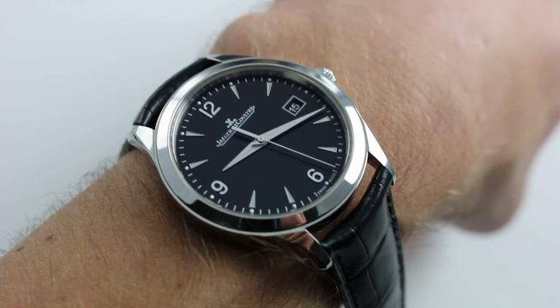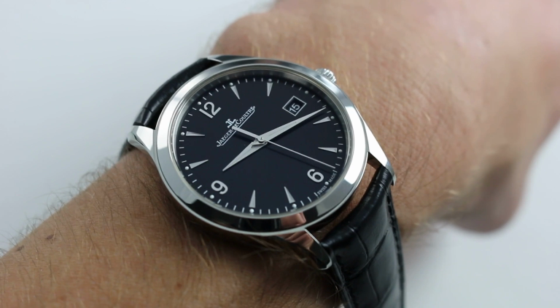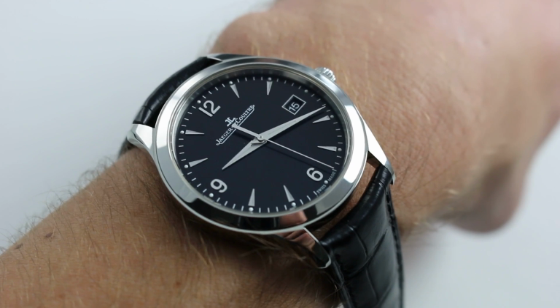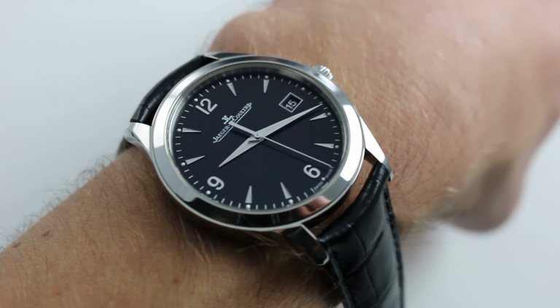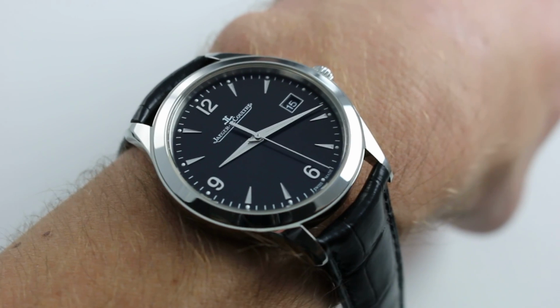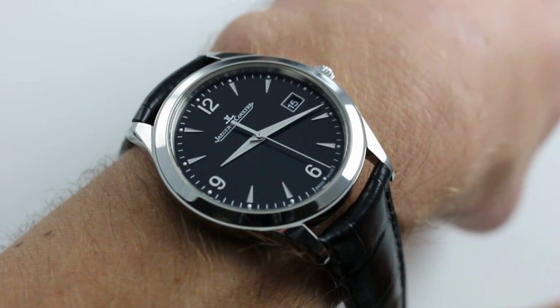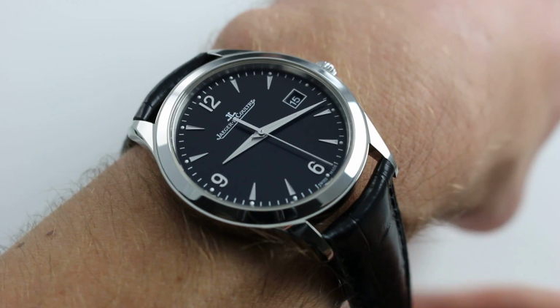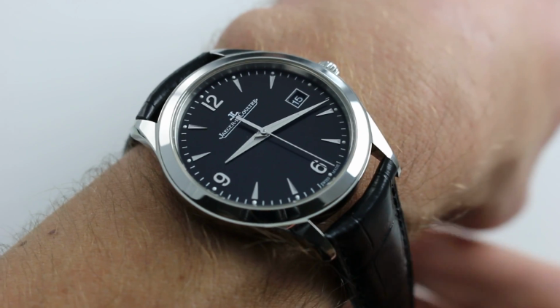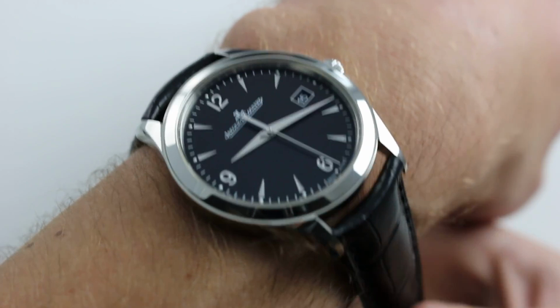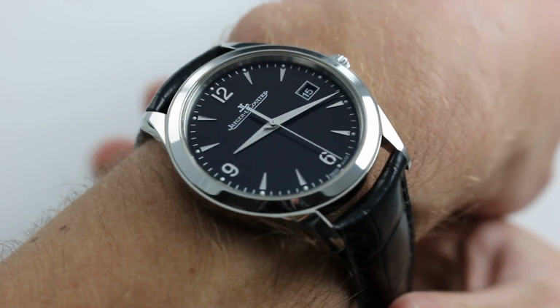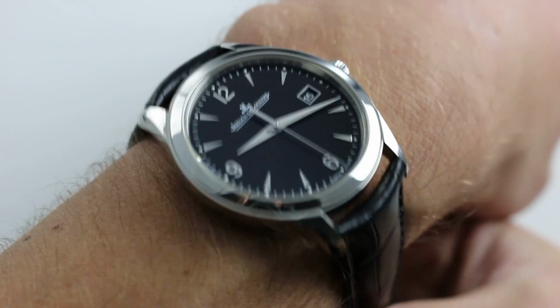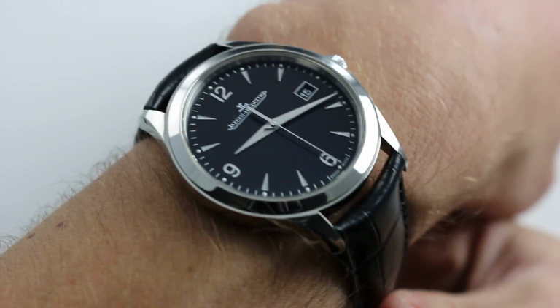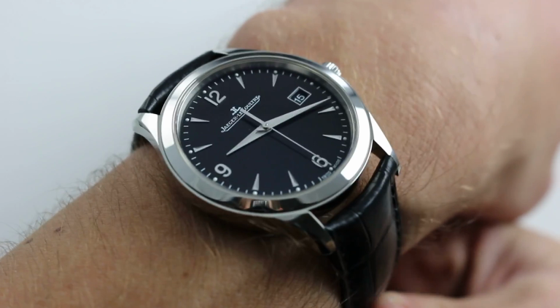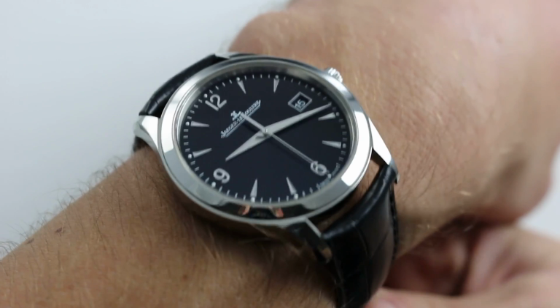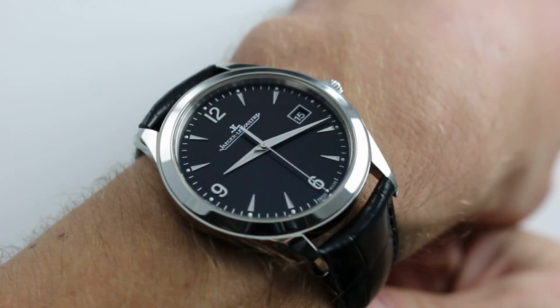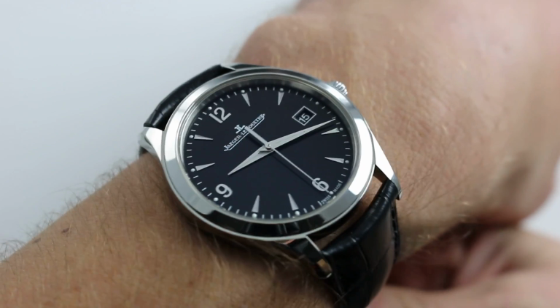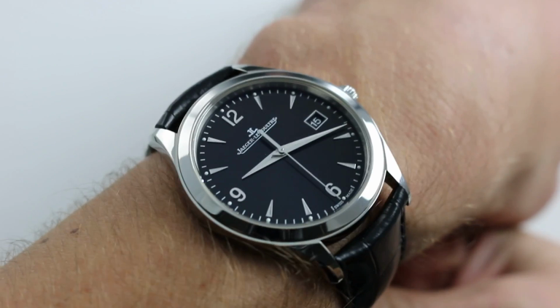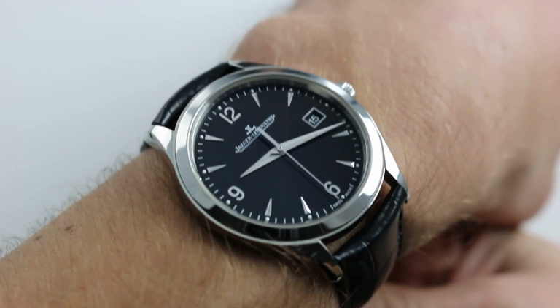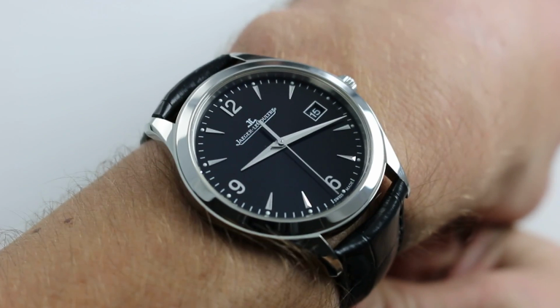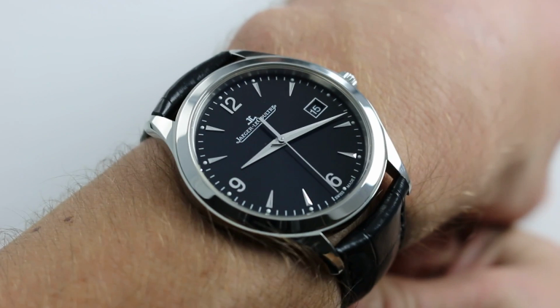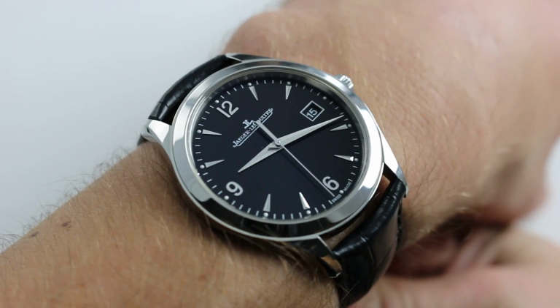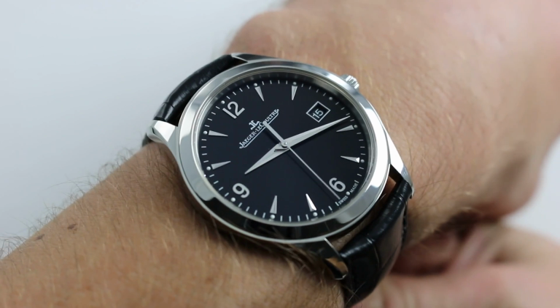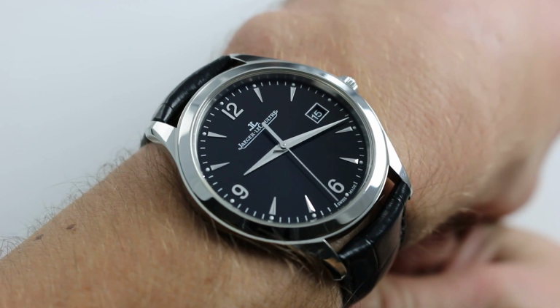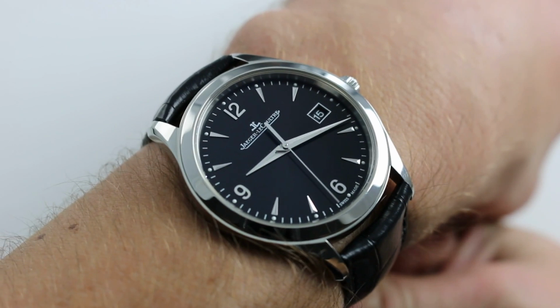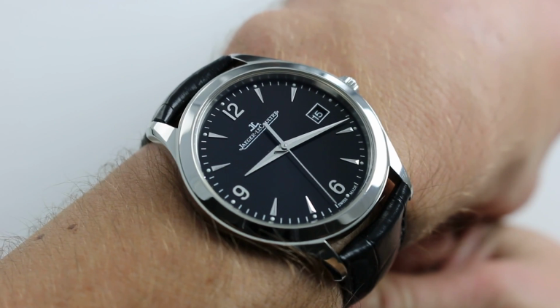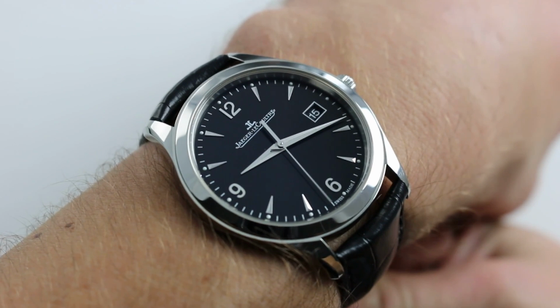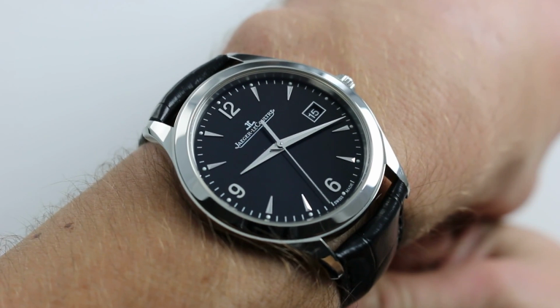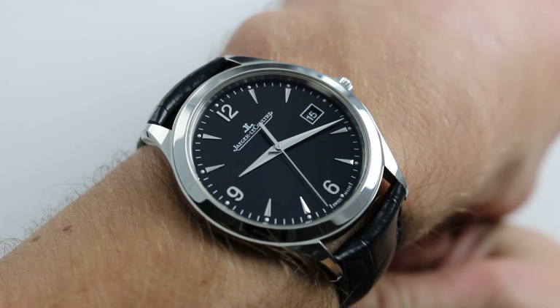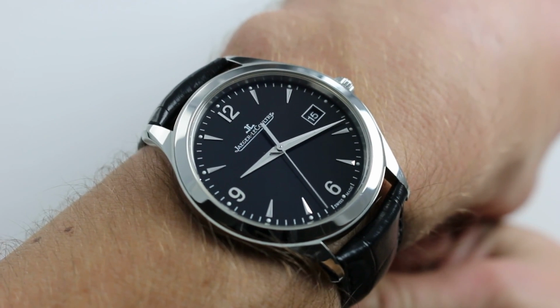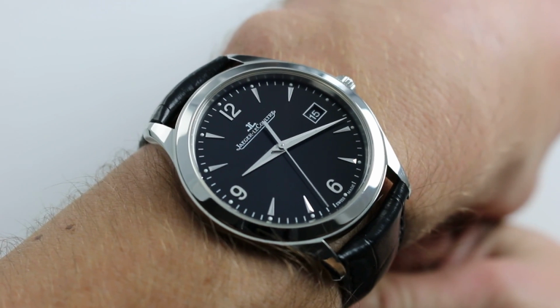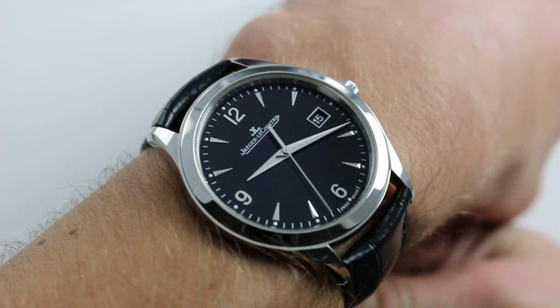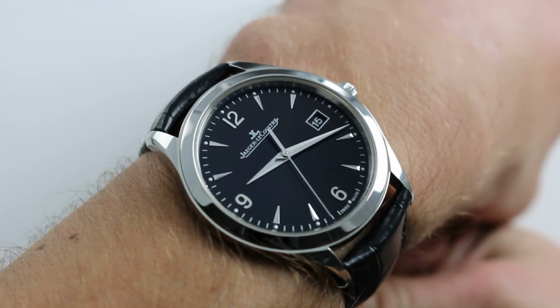Hi, I'm Tim. Welcome to our channel. Thanks for logging on. Today, we're discussing the Jaeger-LeCoultre Master Control.